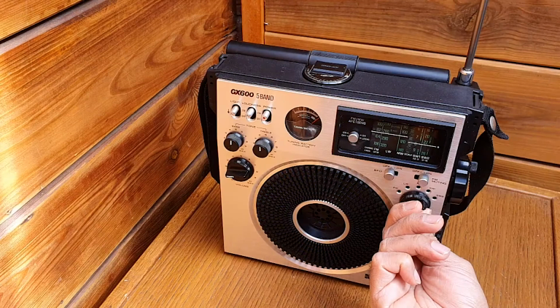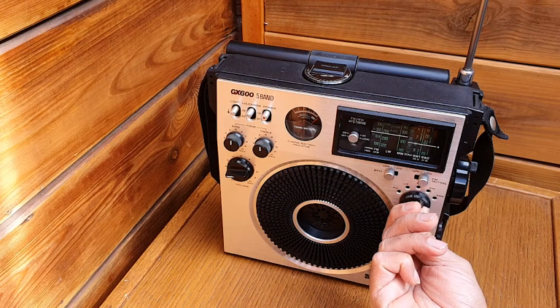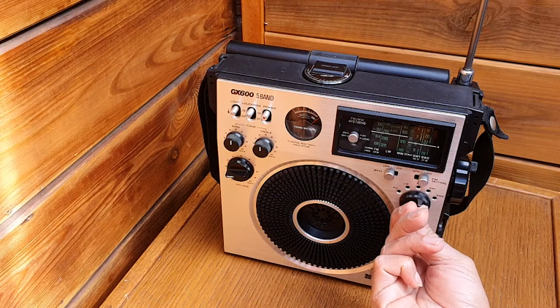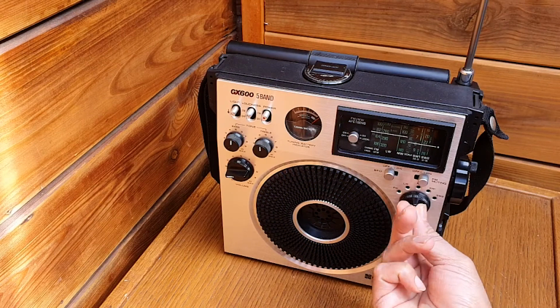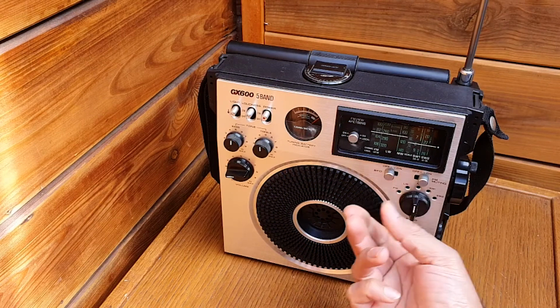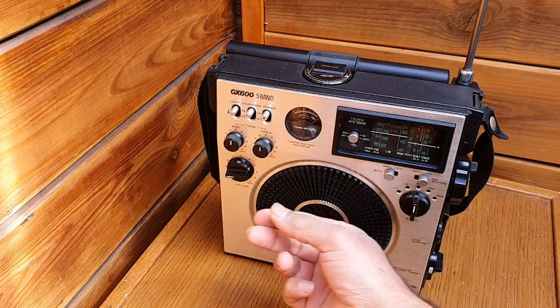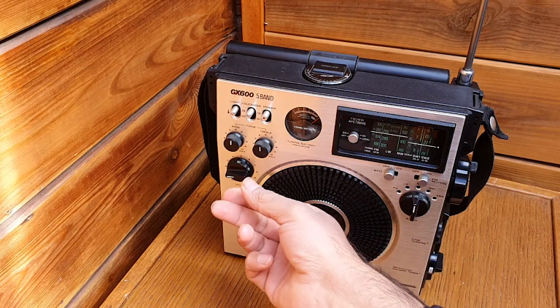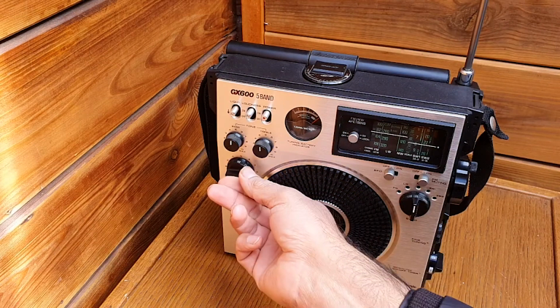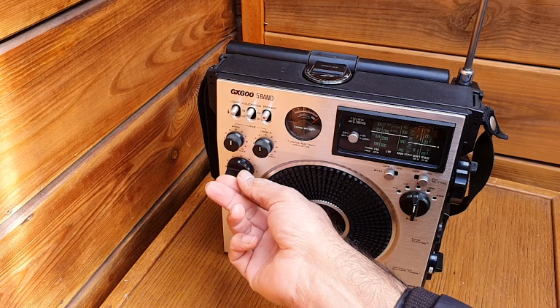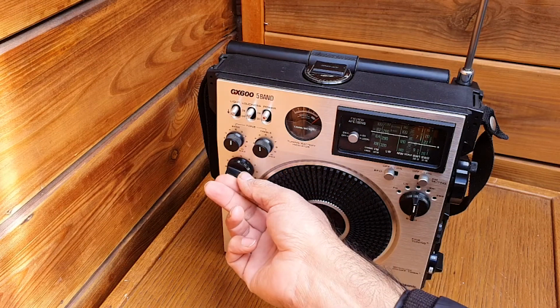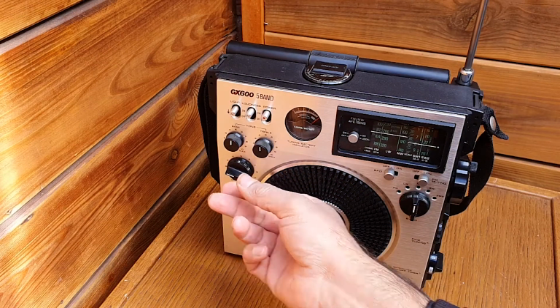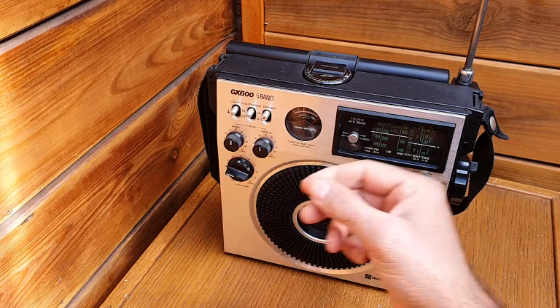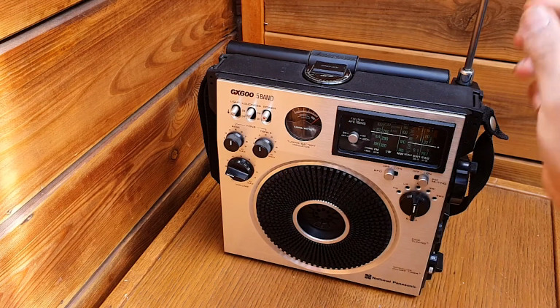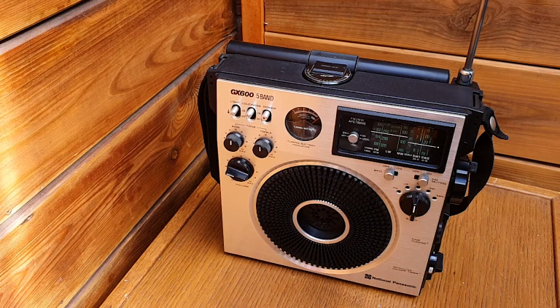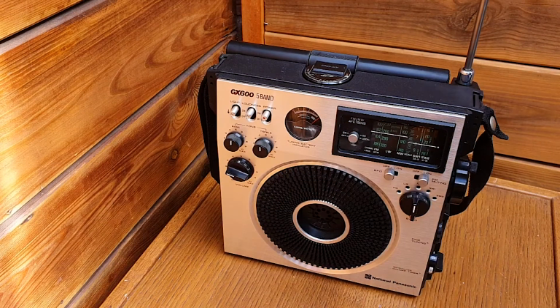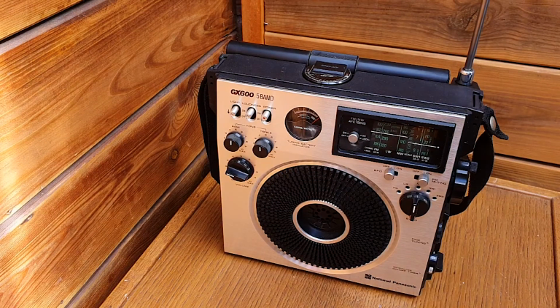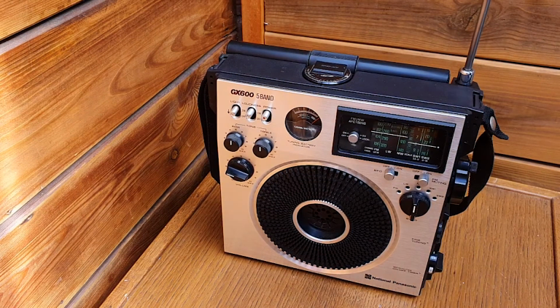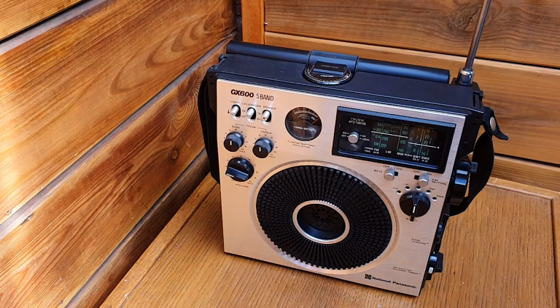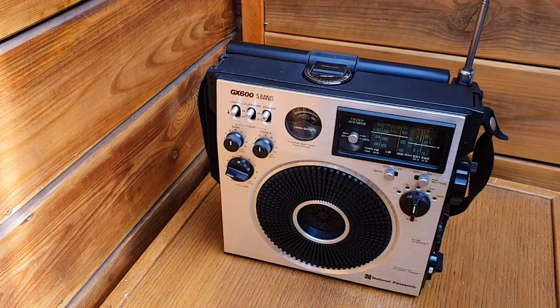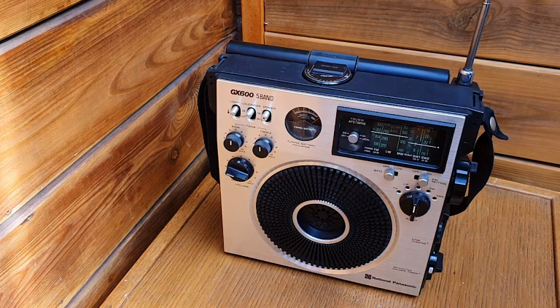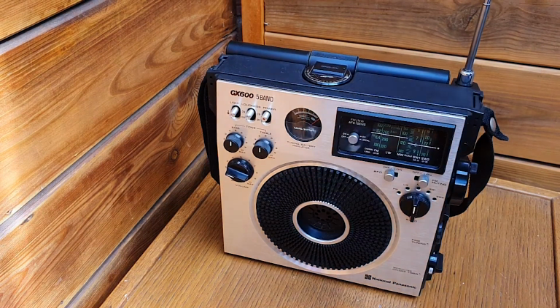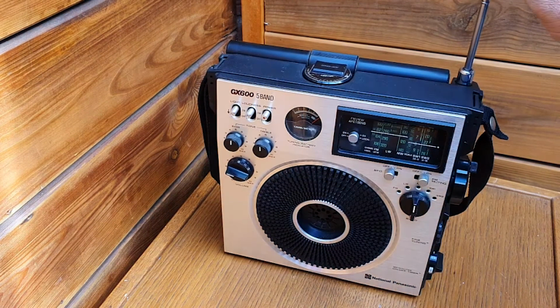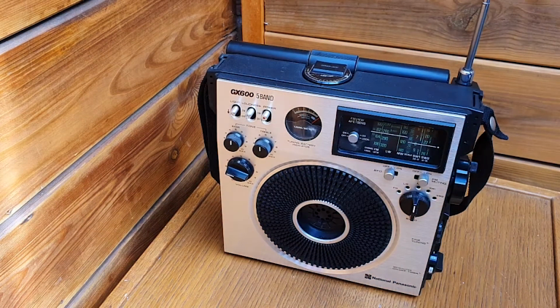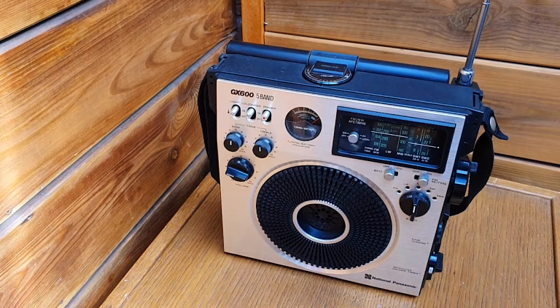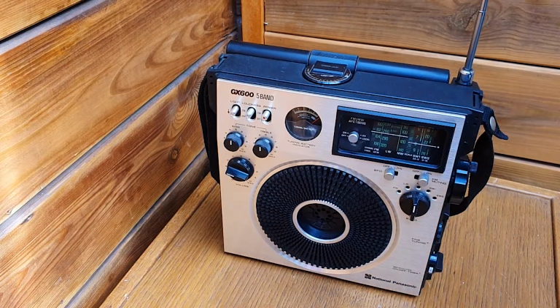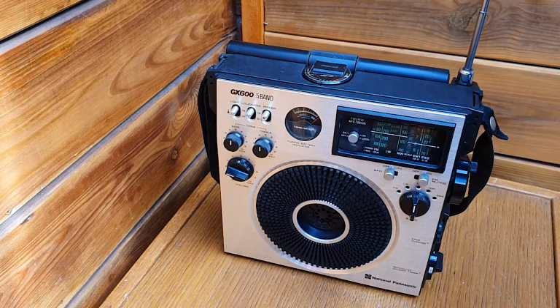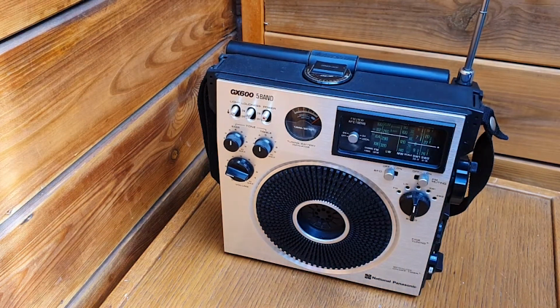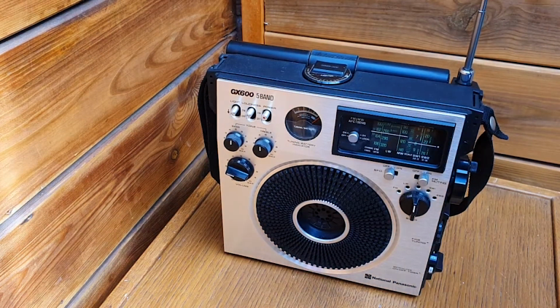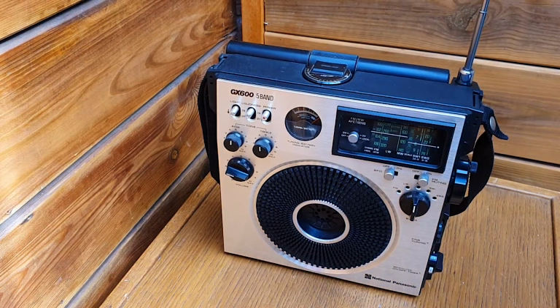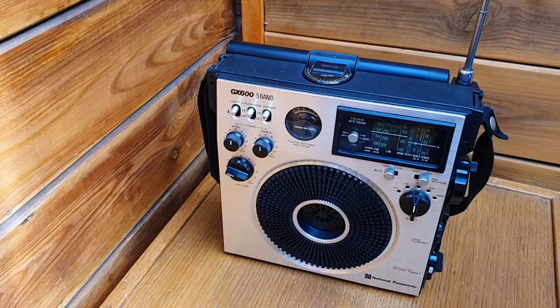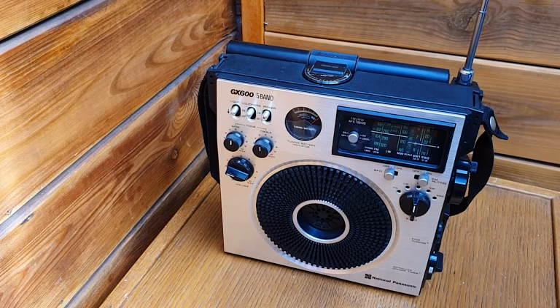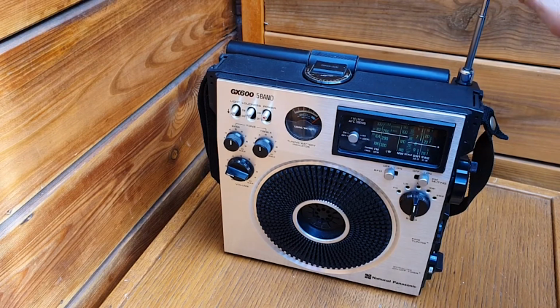We go back to medium wave and put the telescopic antenna down.